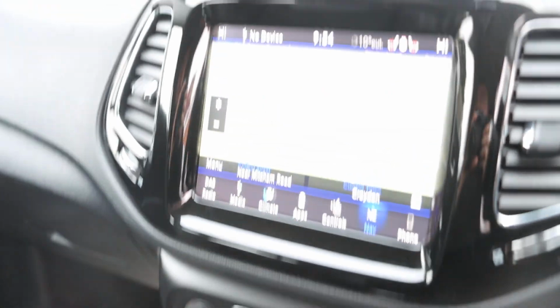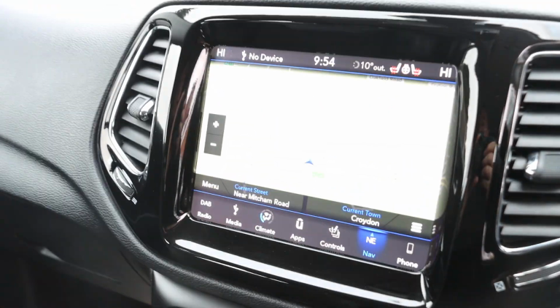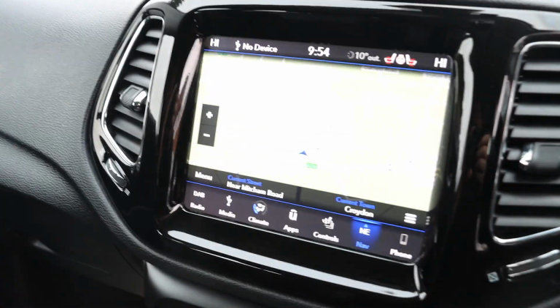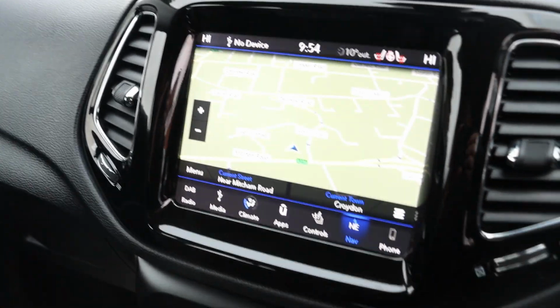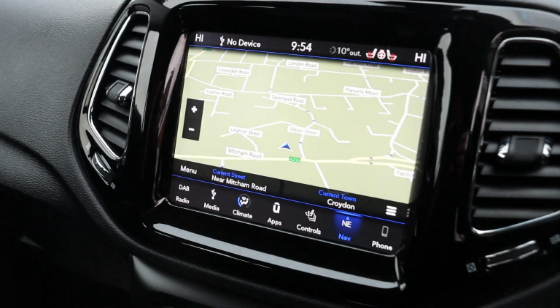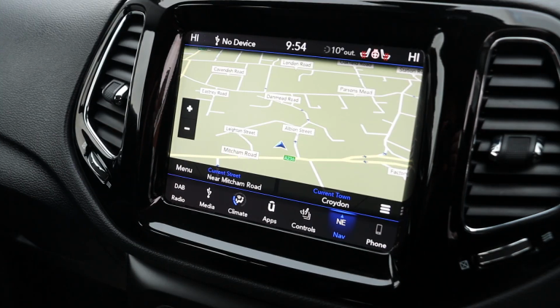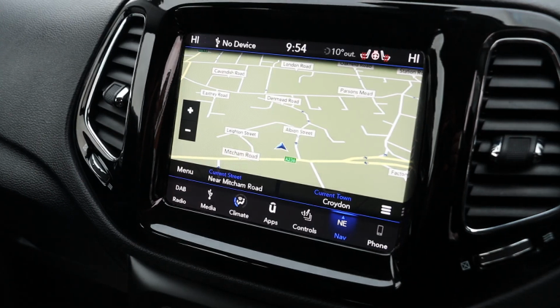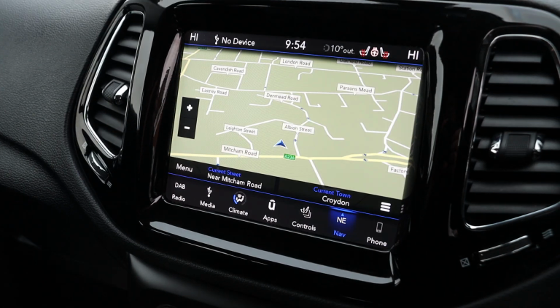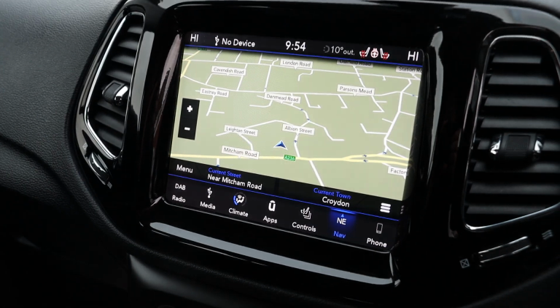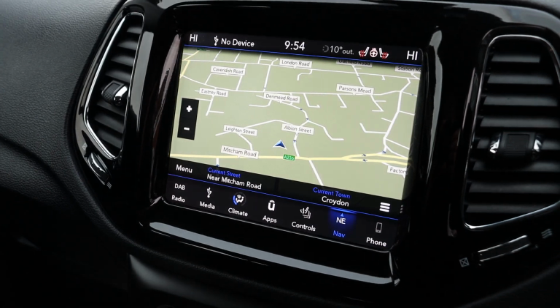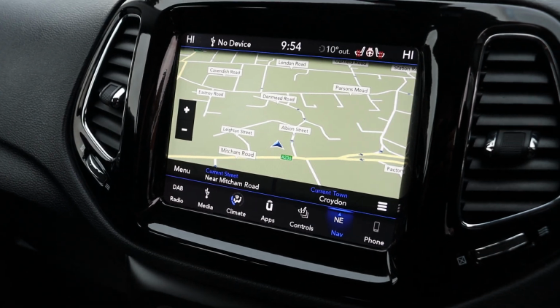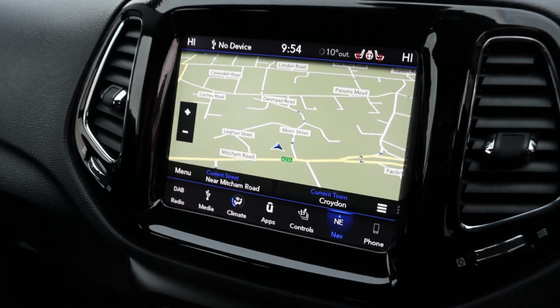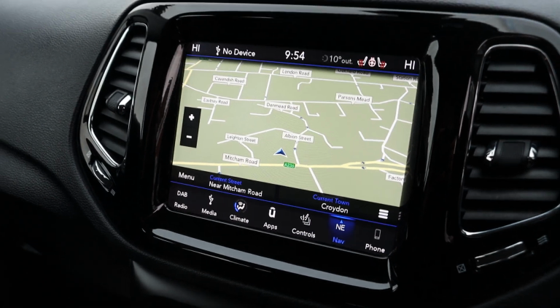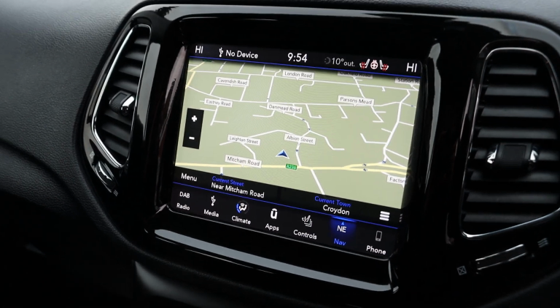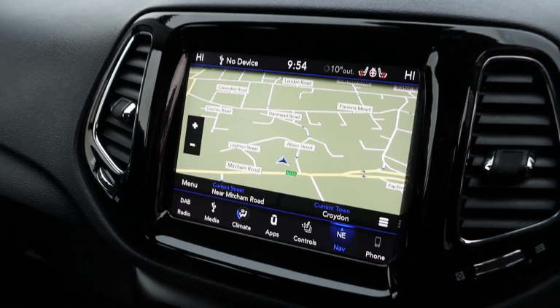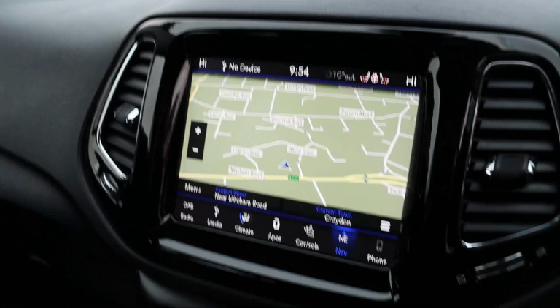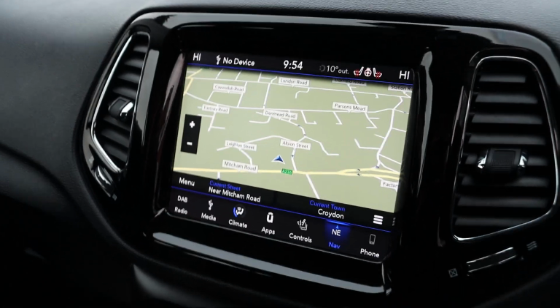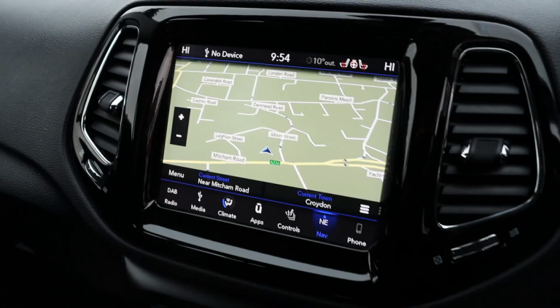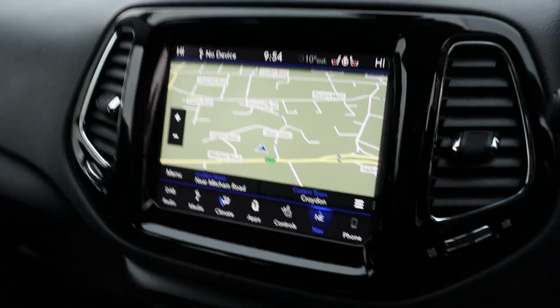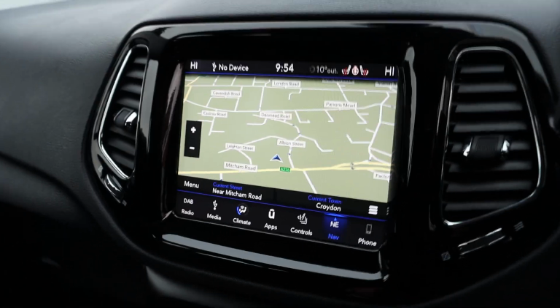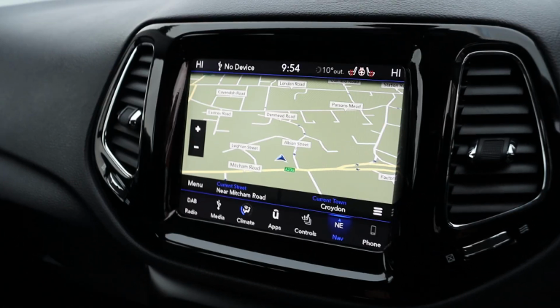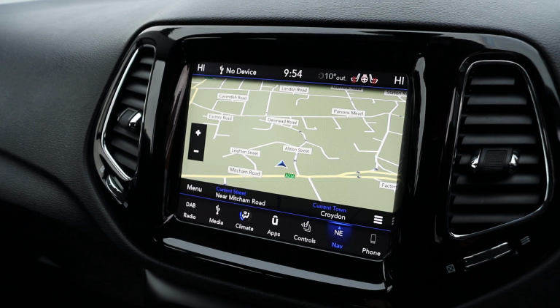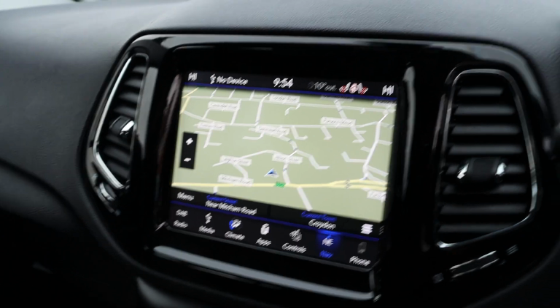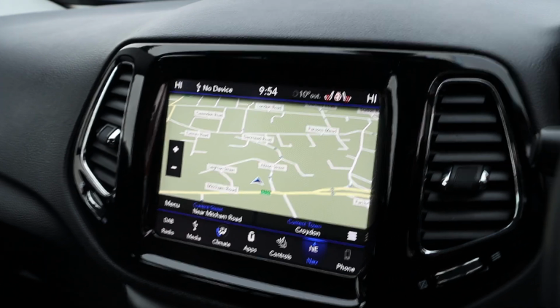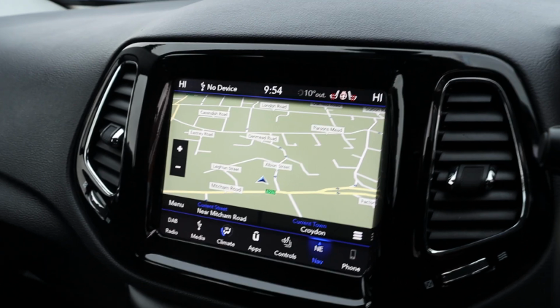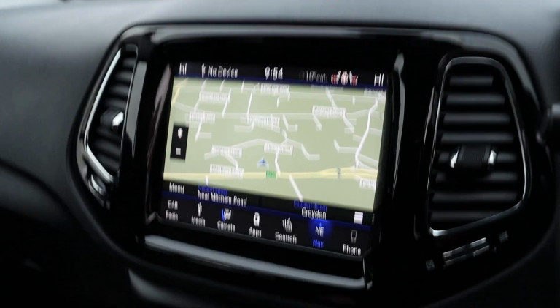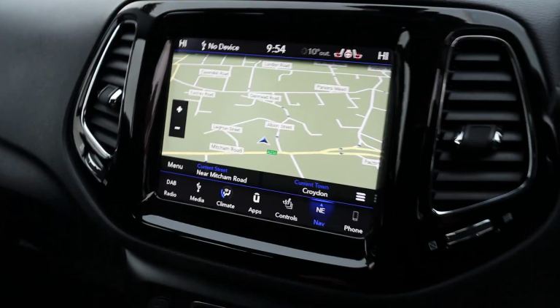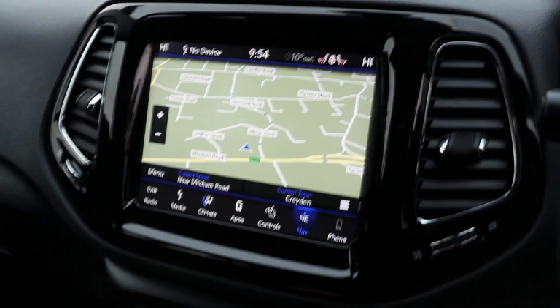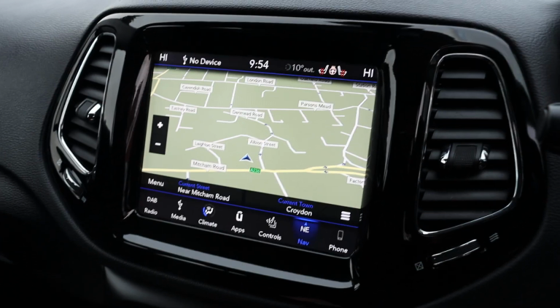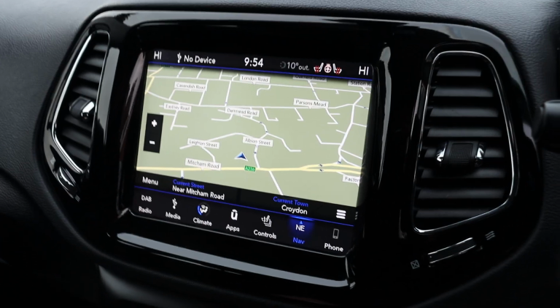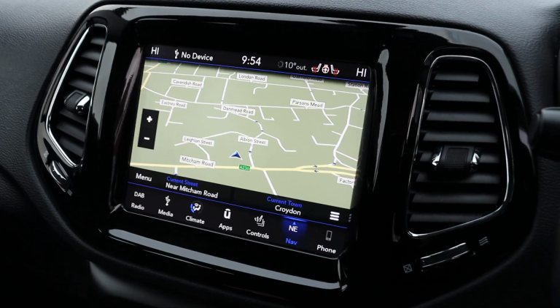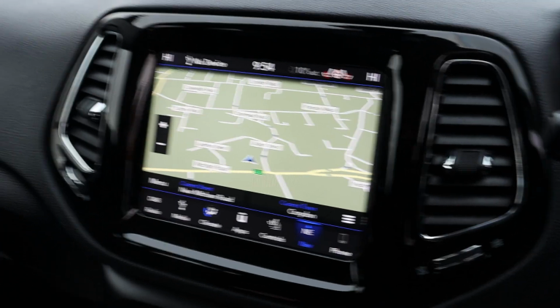It has a touchscreen, heated seats, a heated steering wheel, Bluetooth audio, and Bluetooth telephone connection.